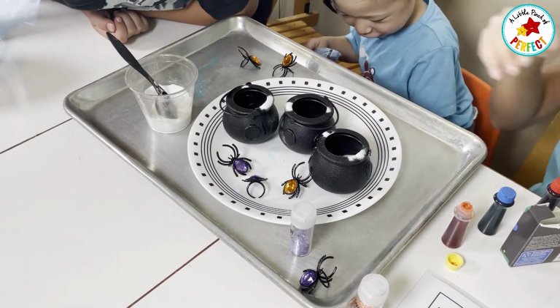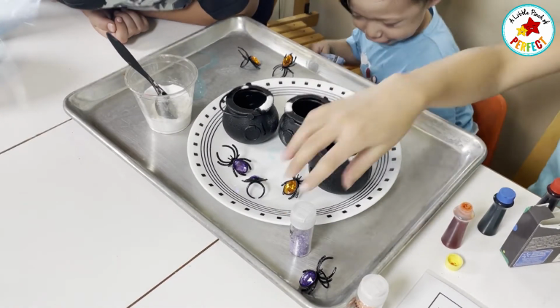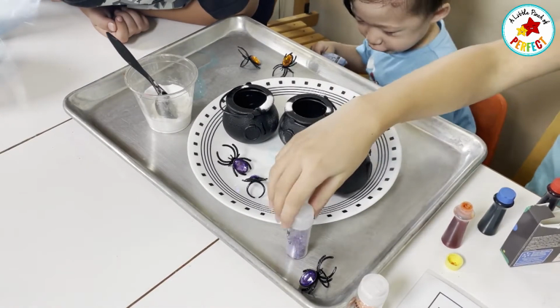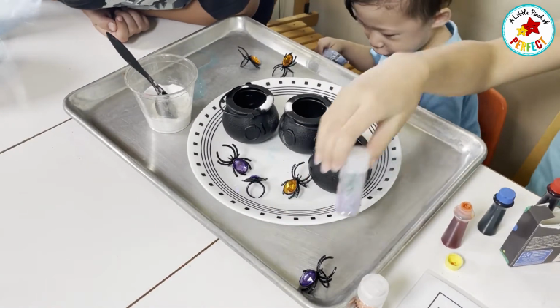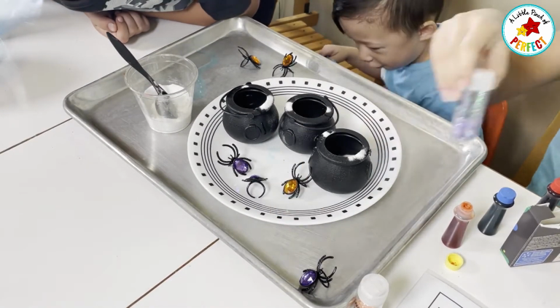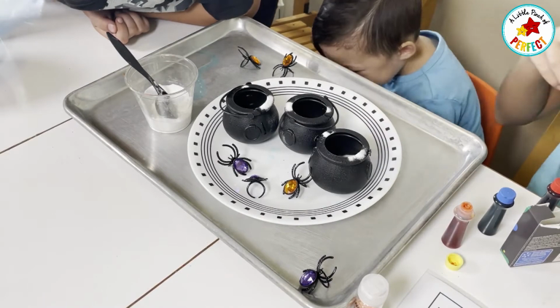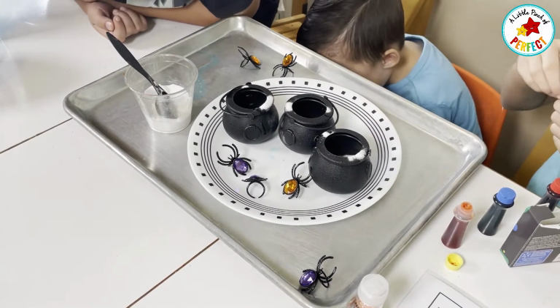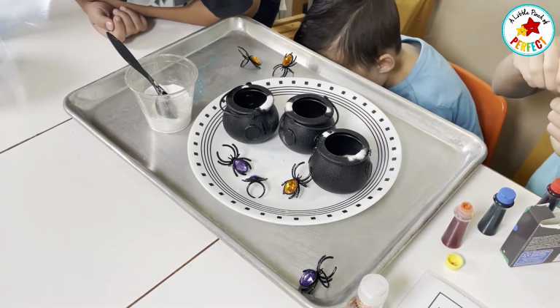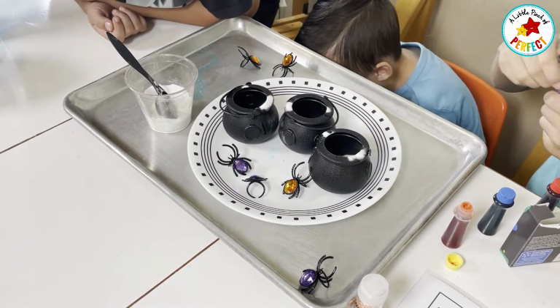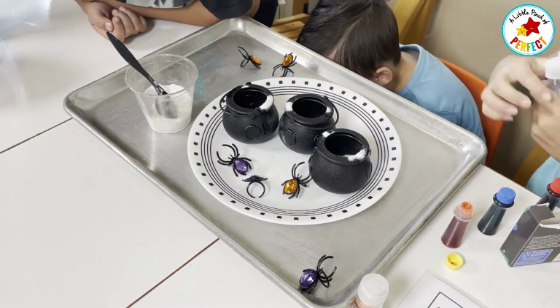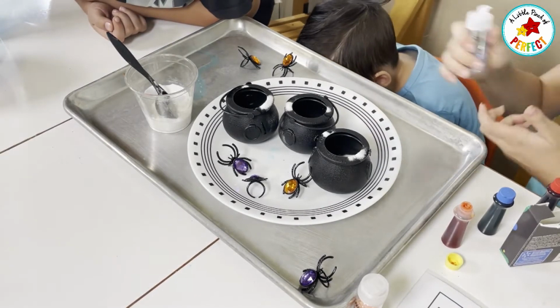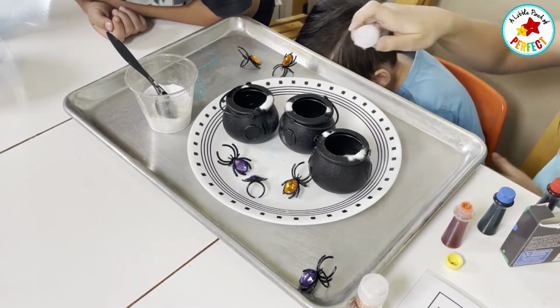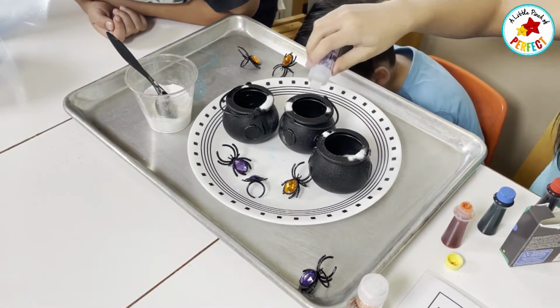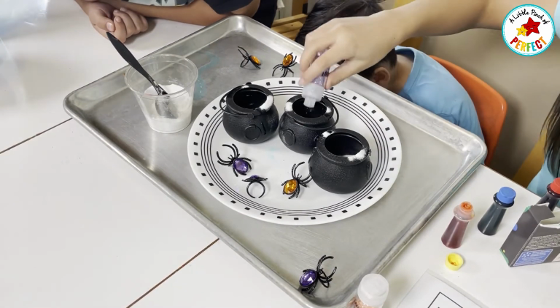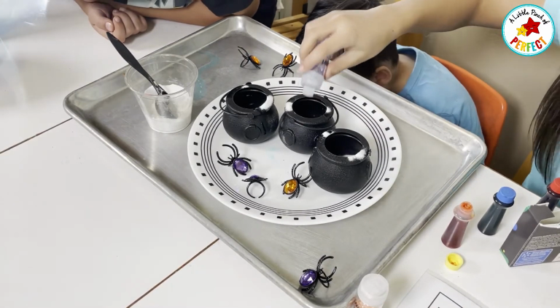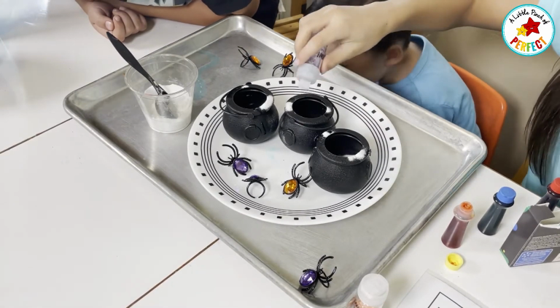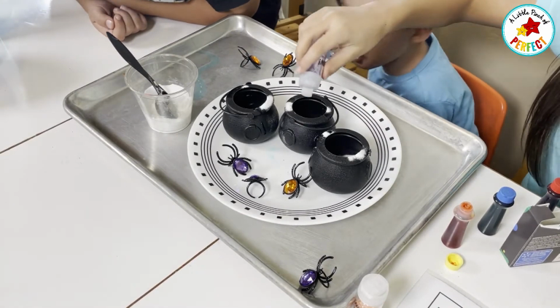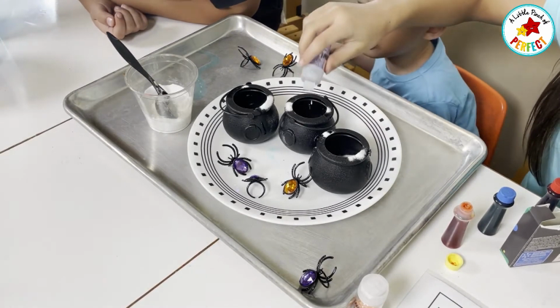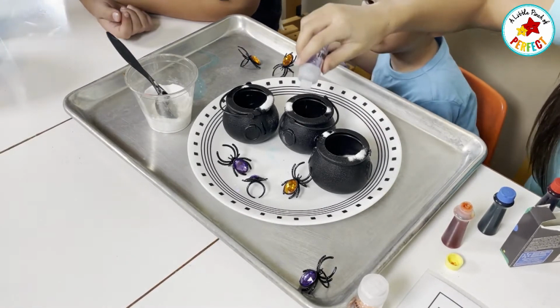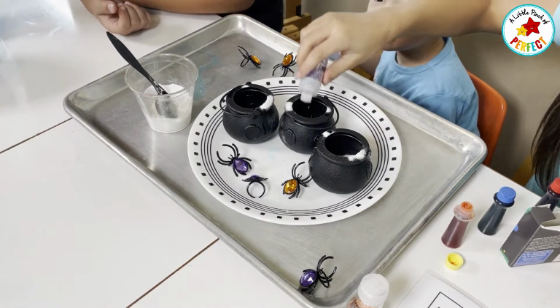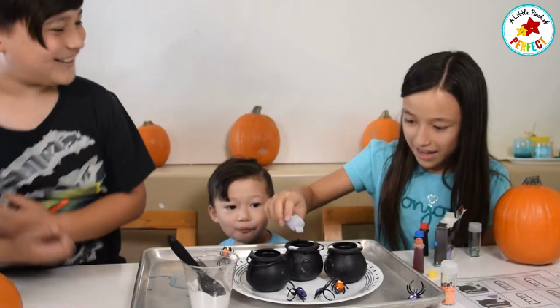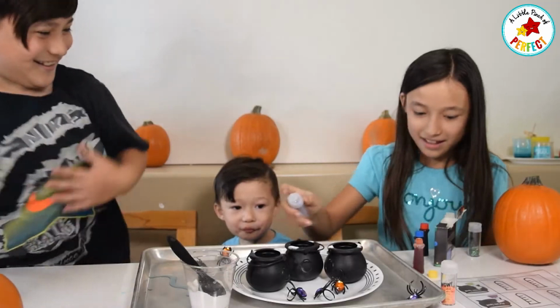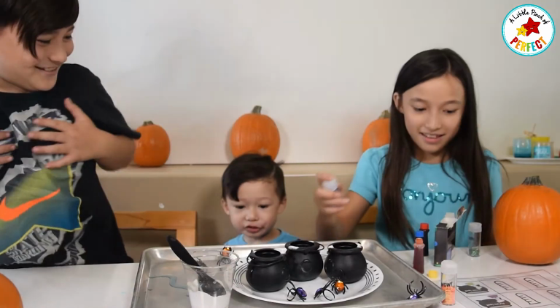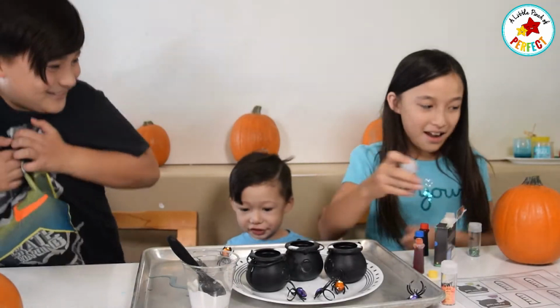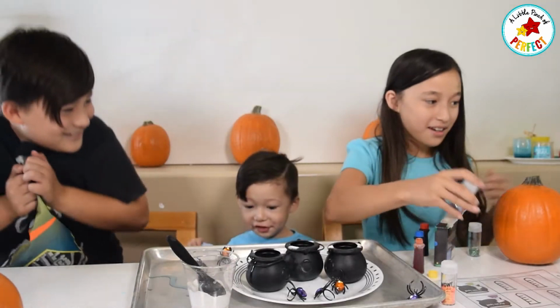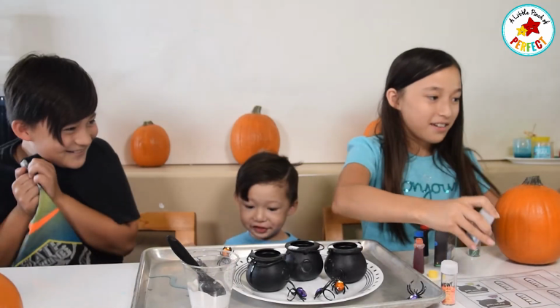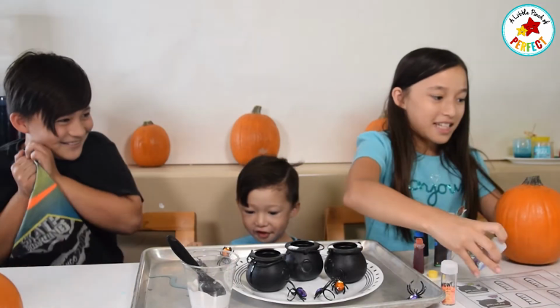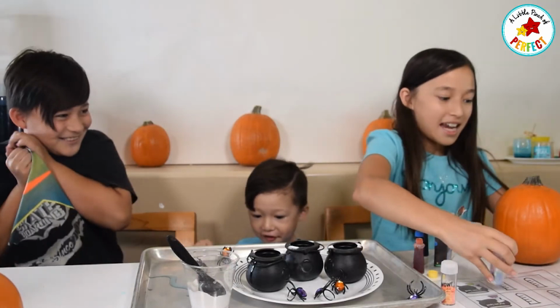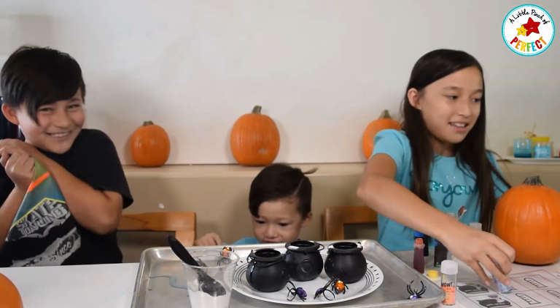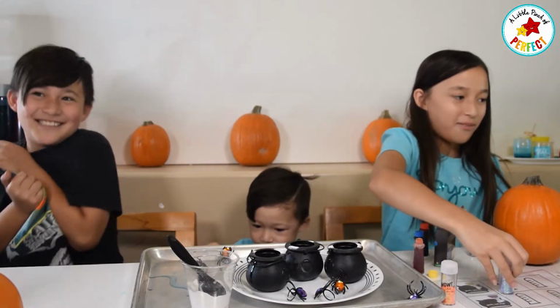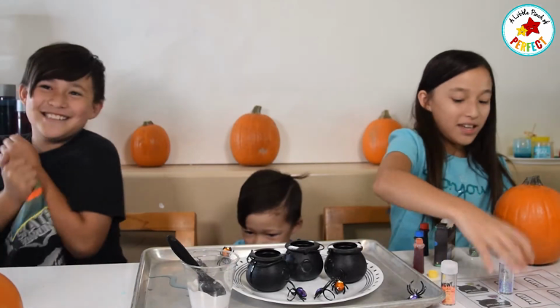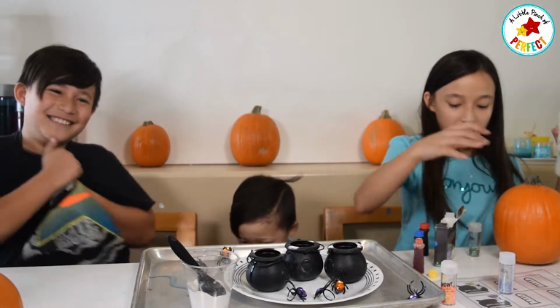I think we did it right. We did. Now we are going to add in the vinegar.